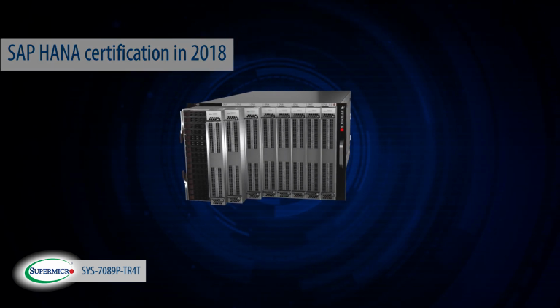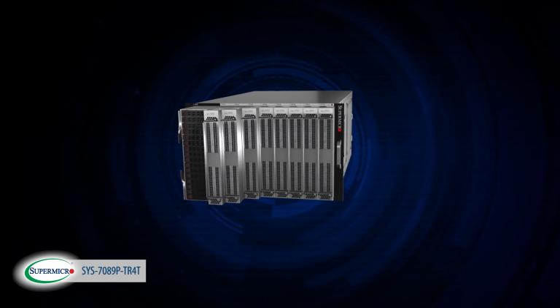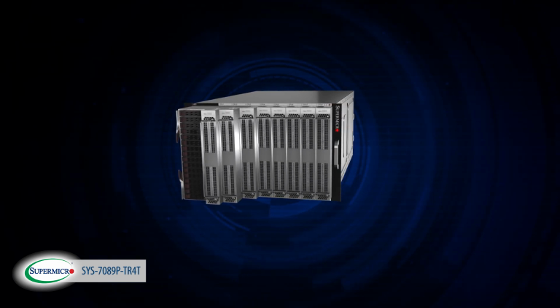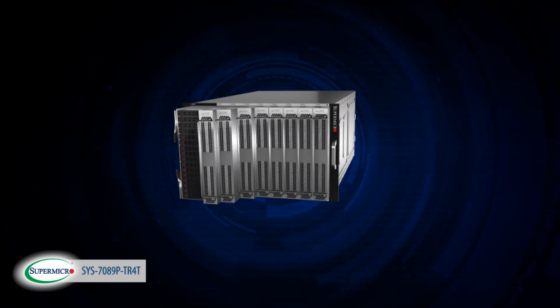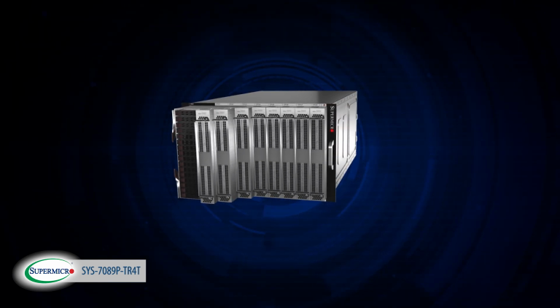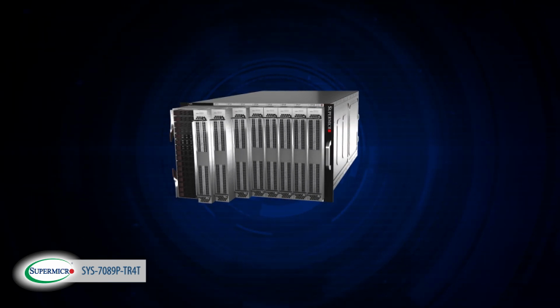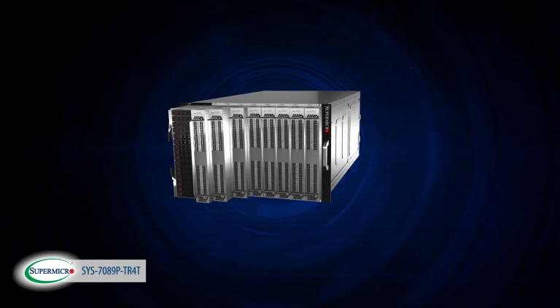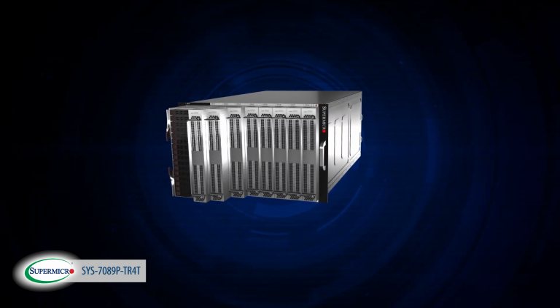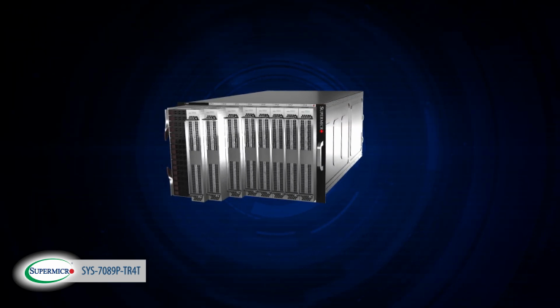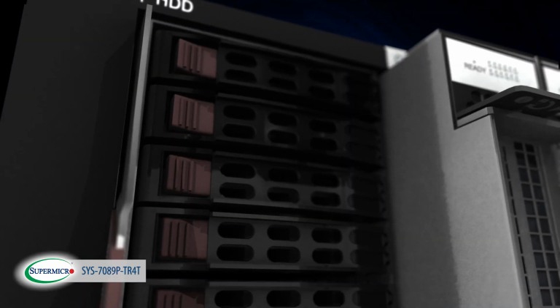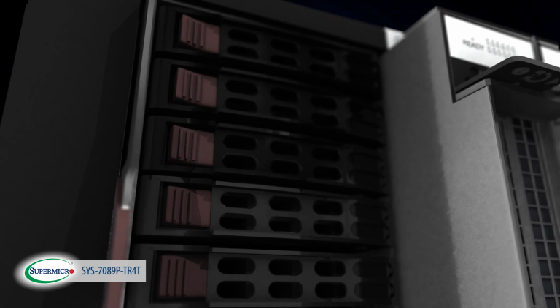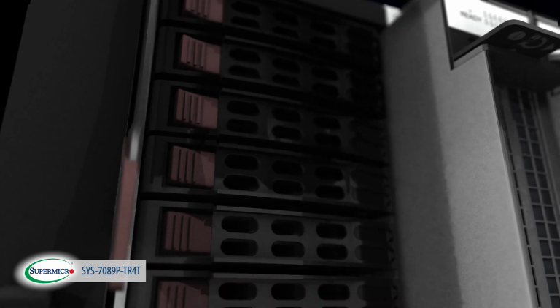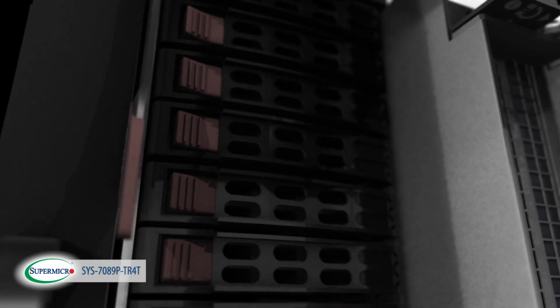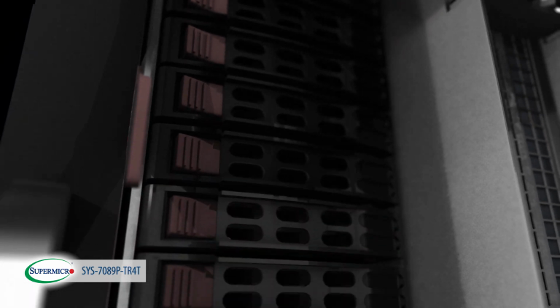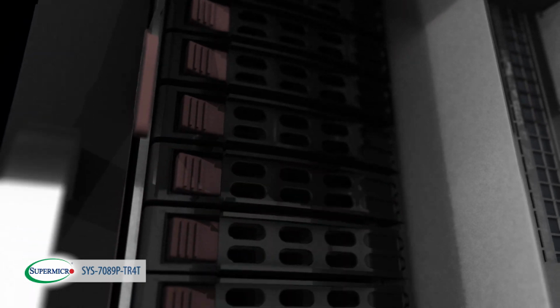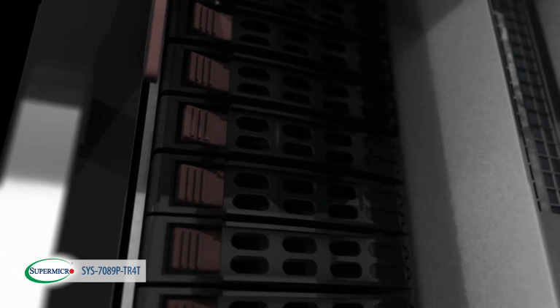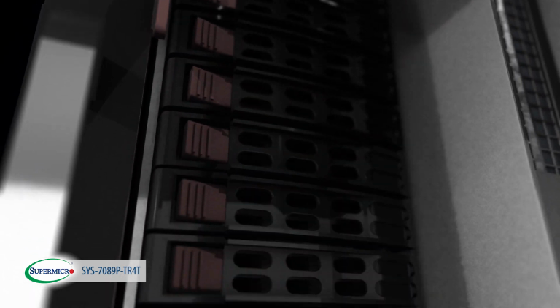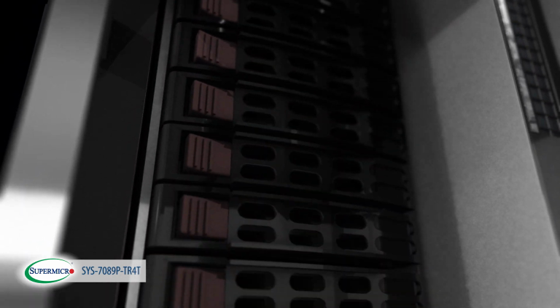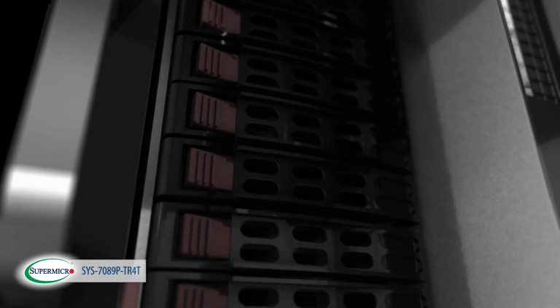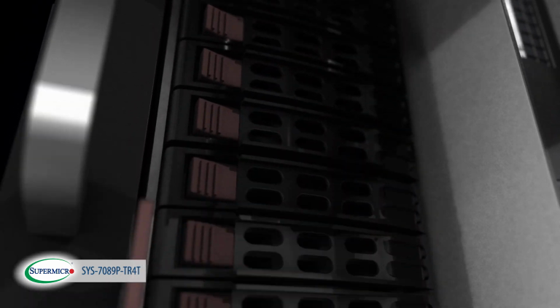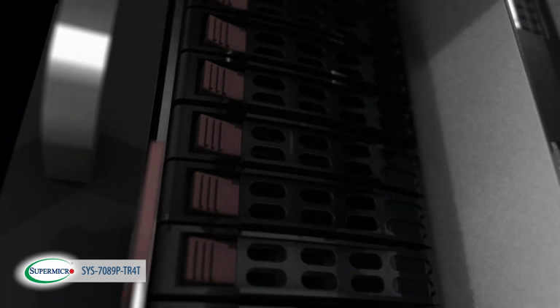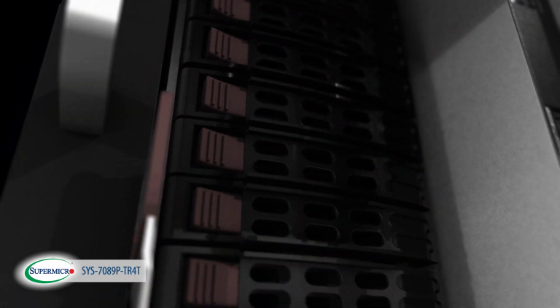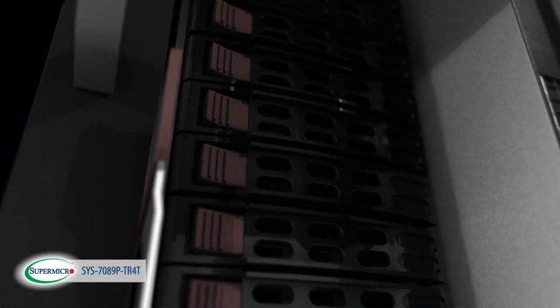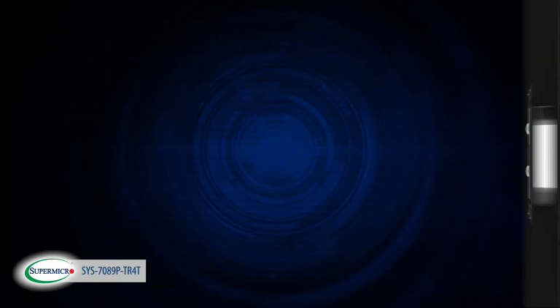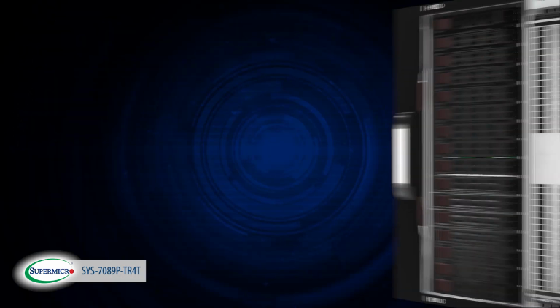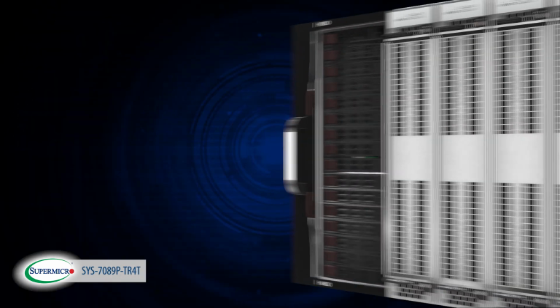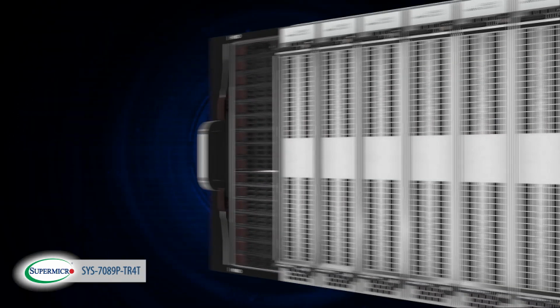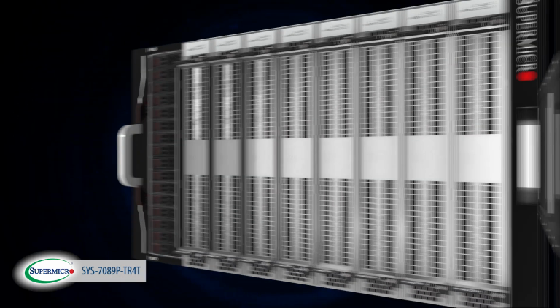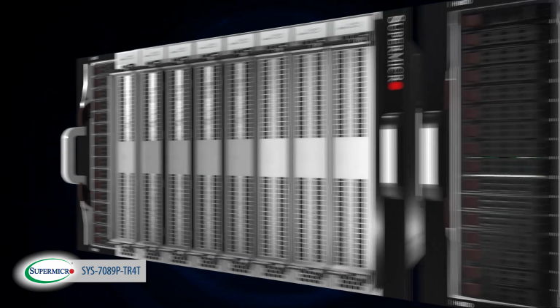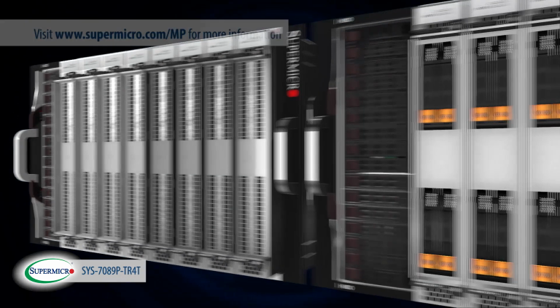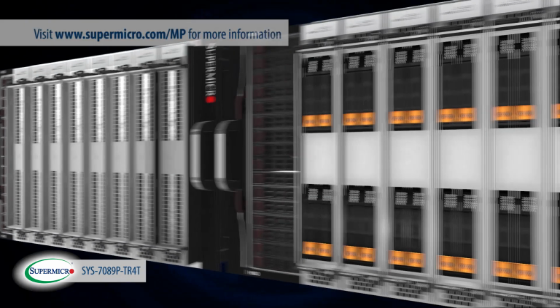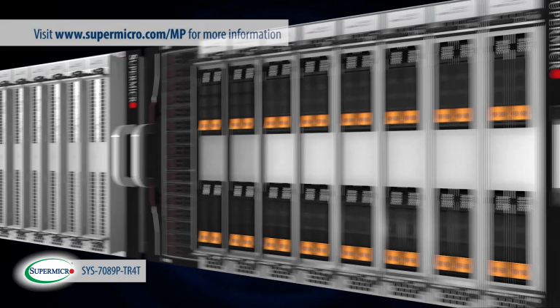For more detailed information related to Supermicro's new 8-socket super server, as well as any other certifications and products, please go to www.supermicro.com.